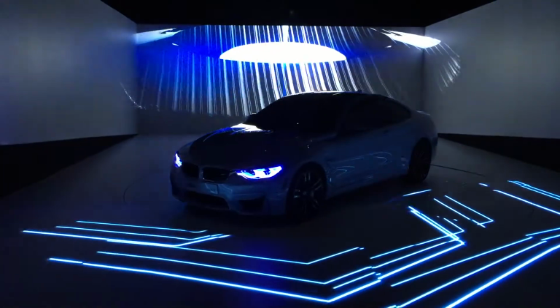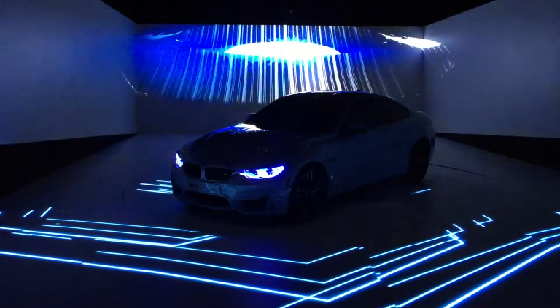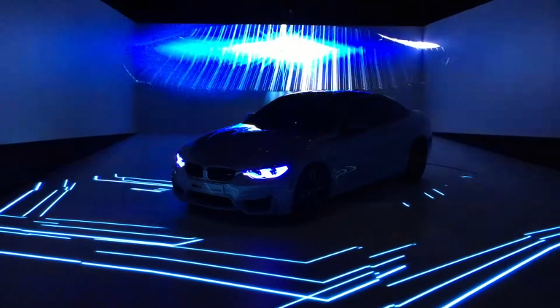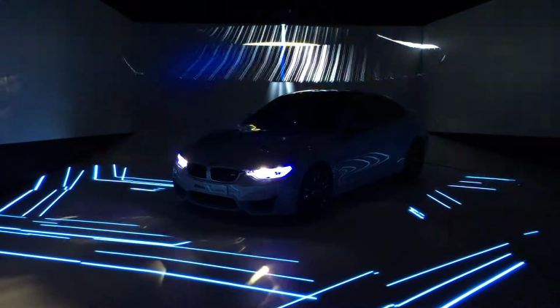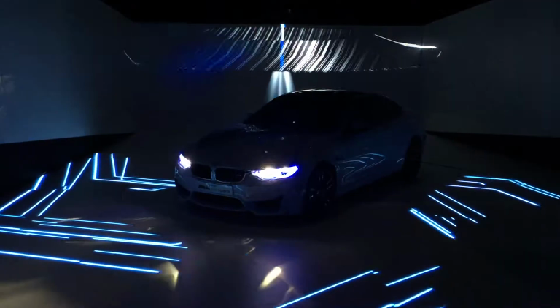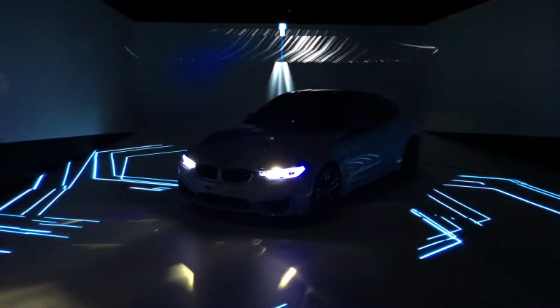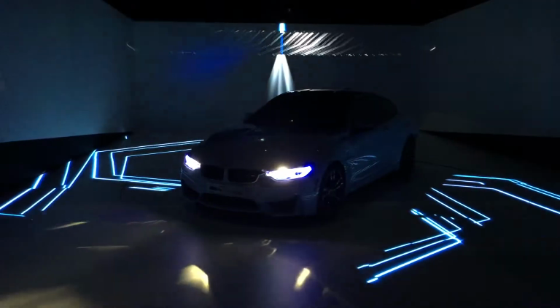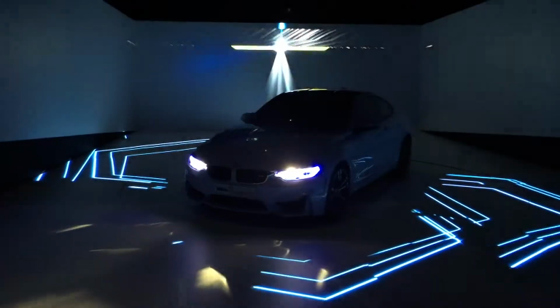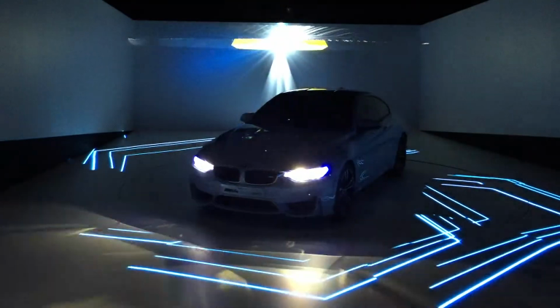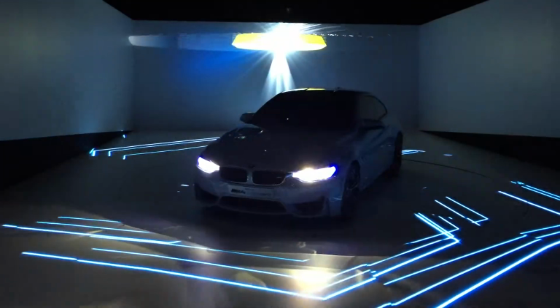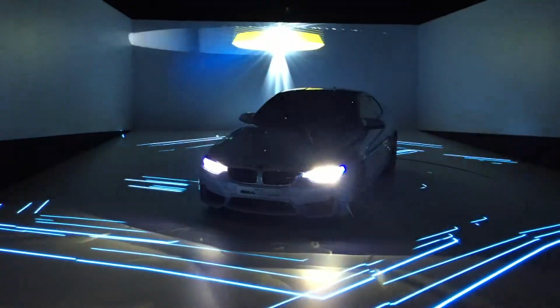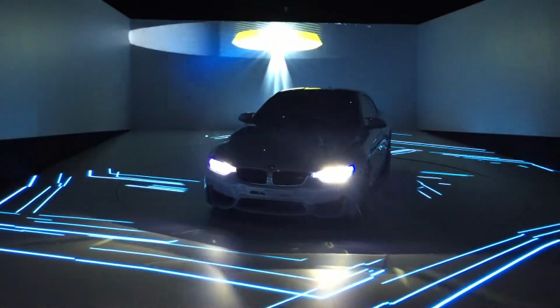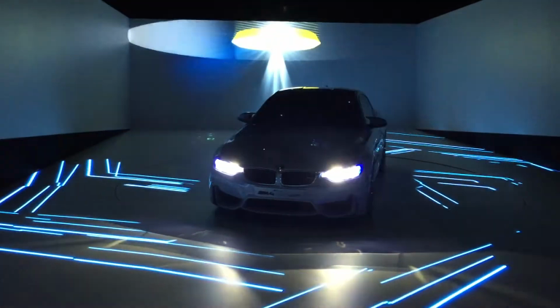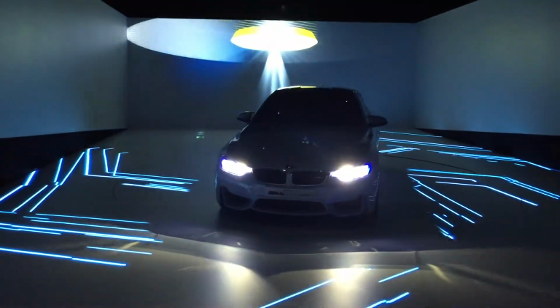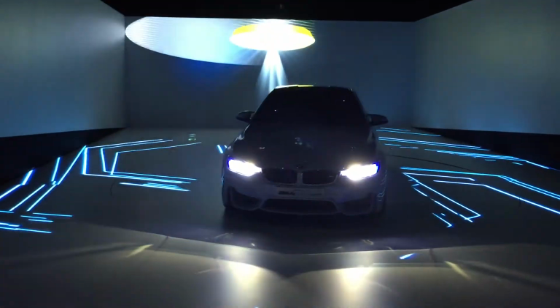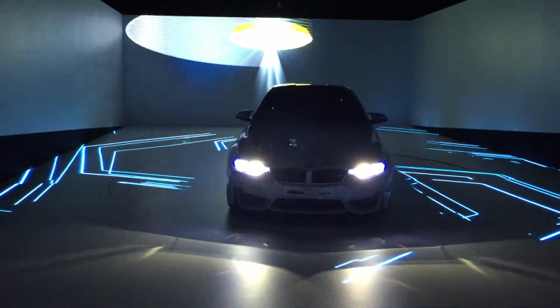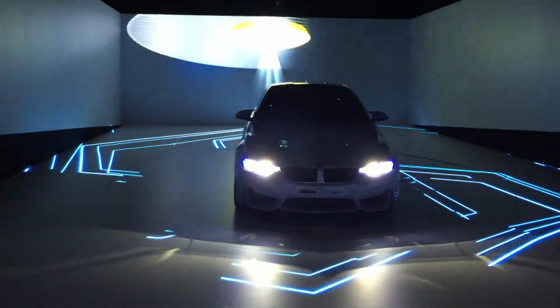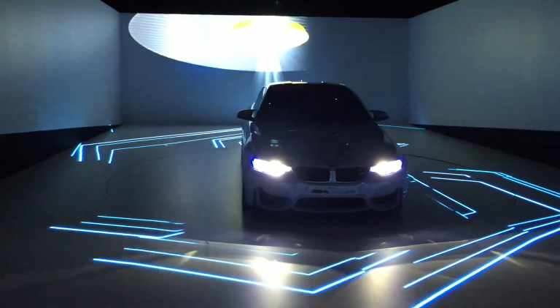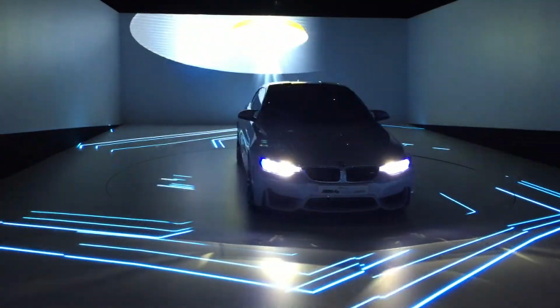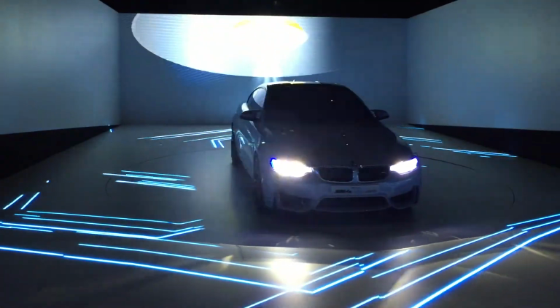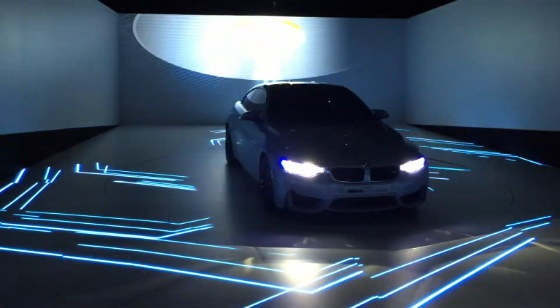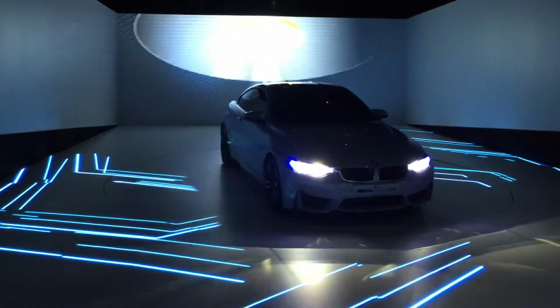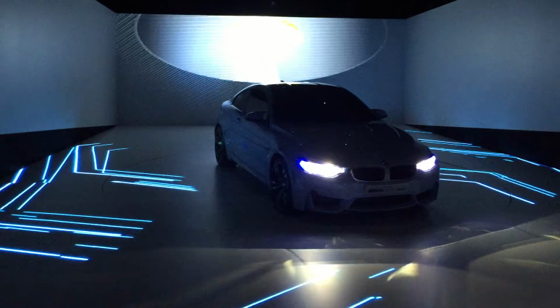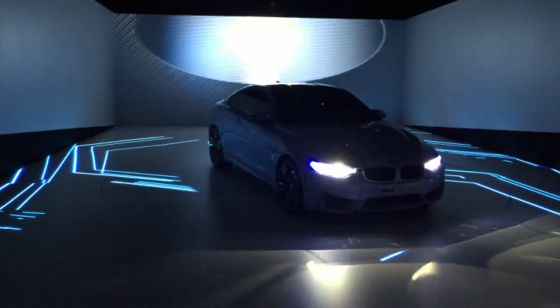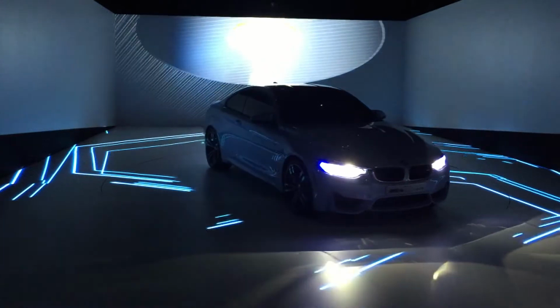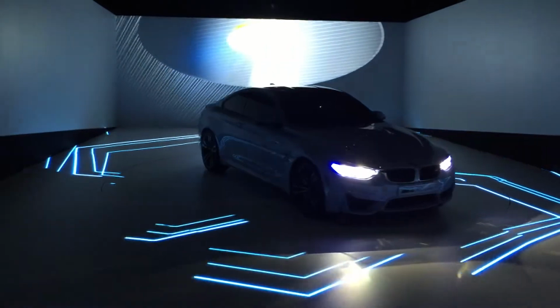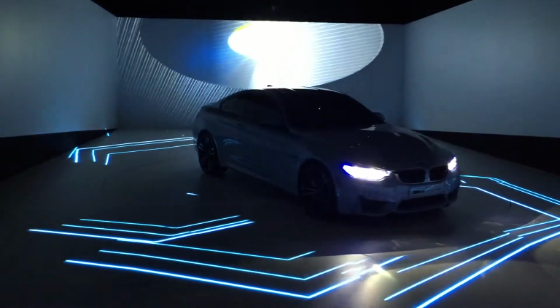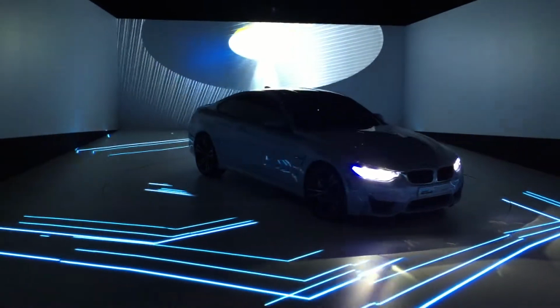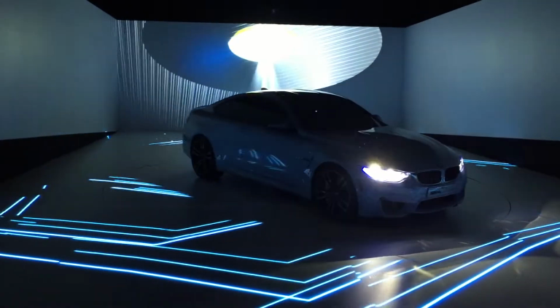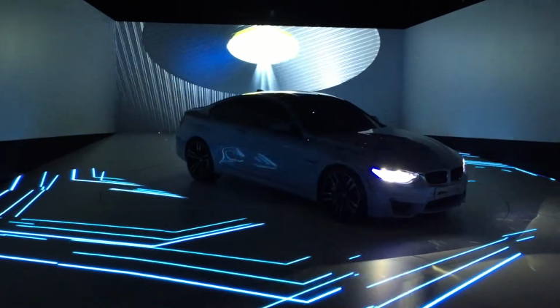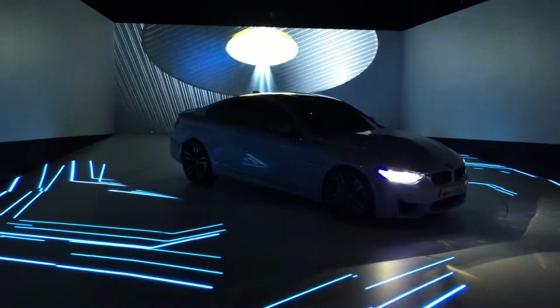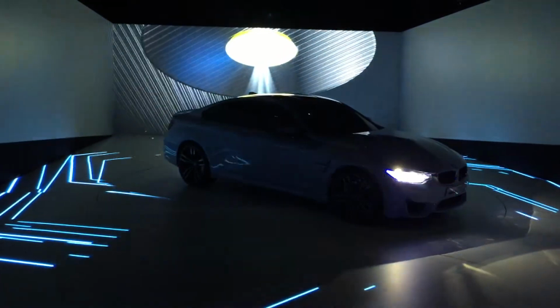Furthermore, laser light opens up new possibilities for the iconic BMW headlight design.